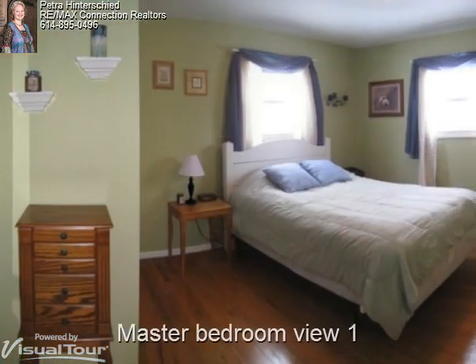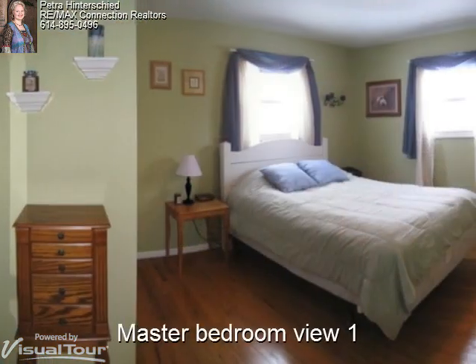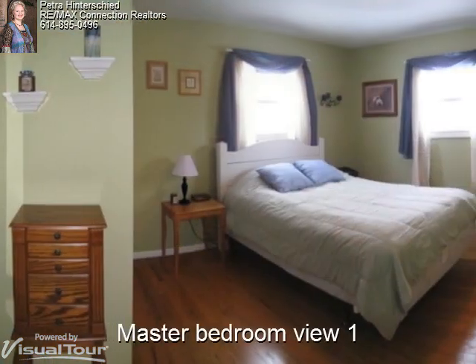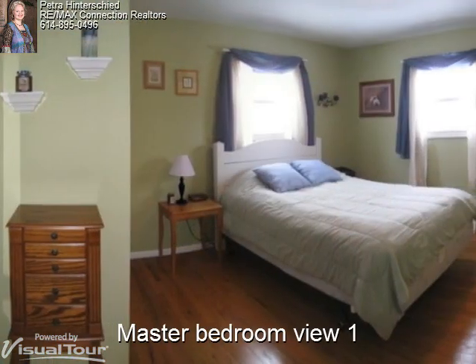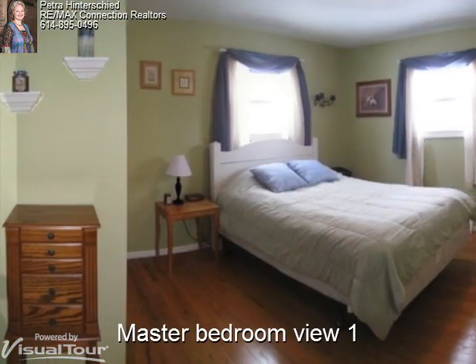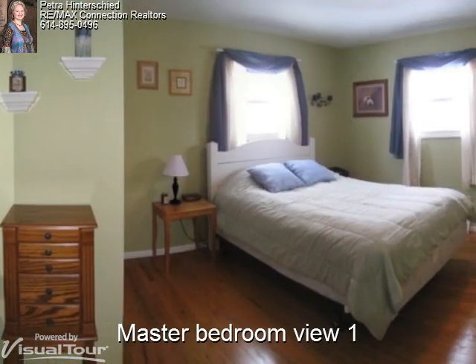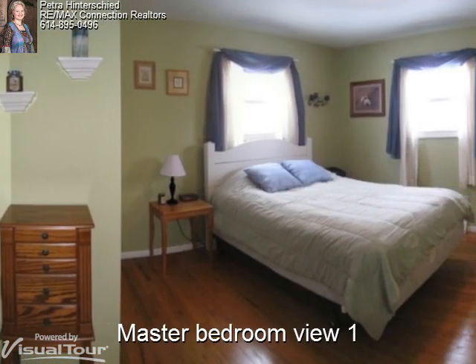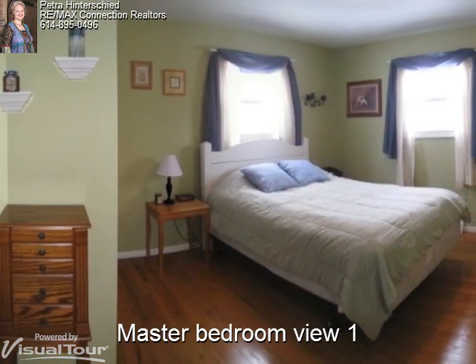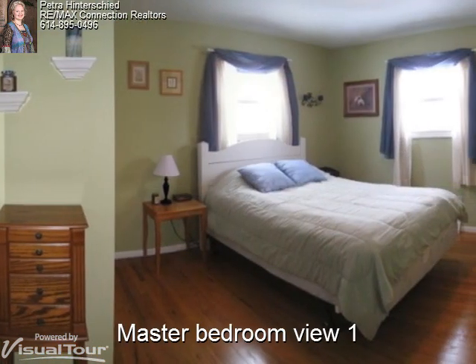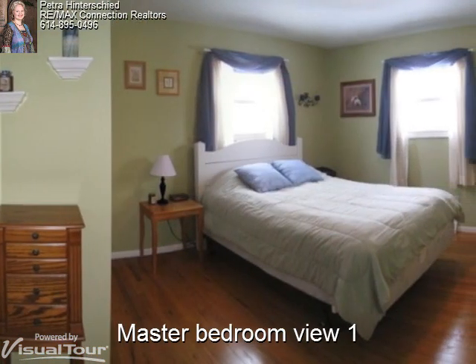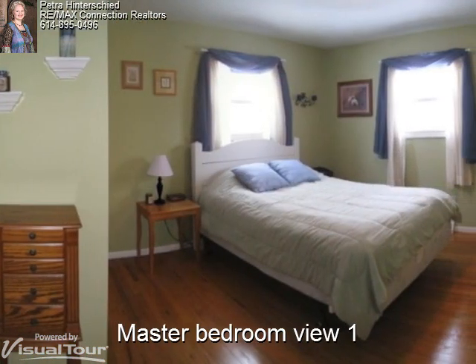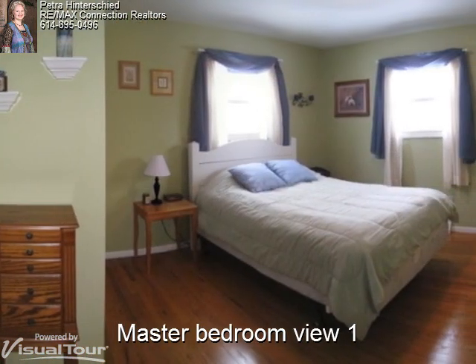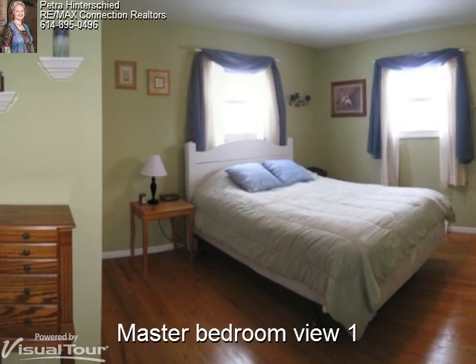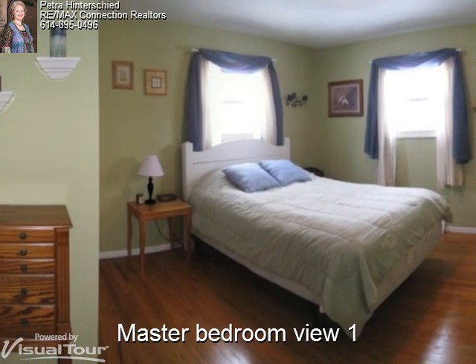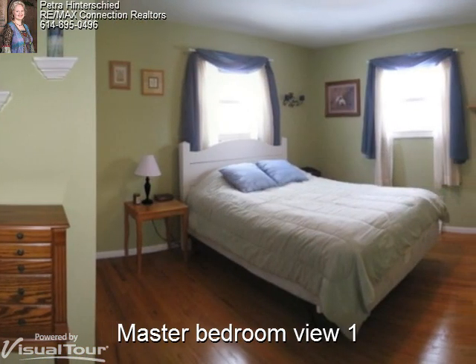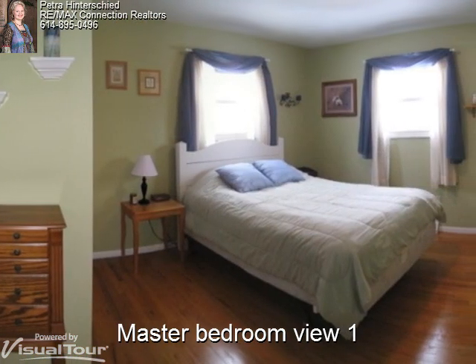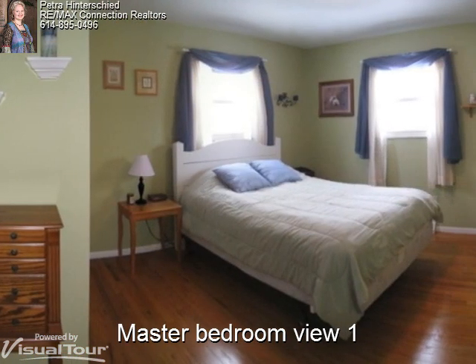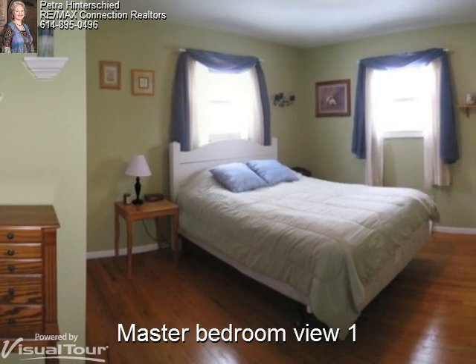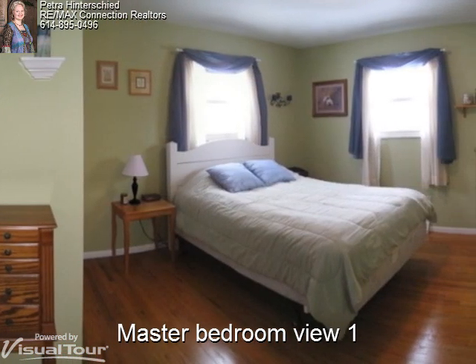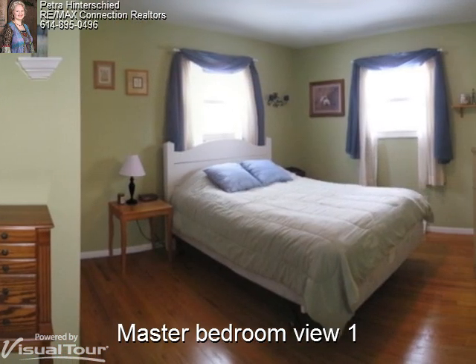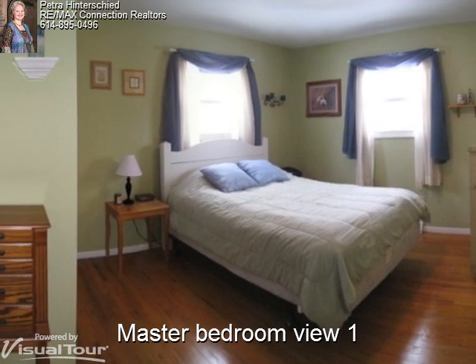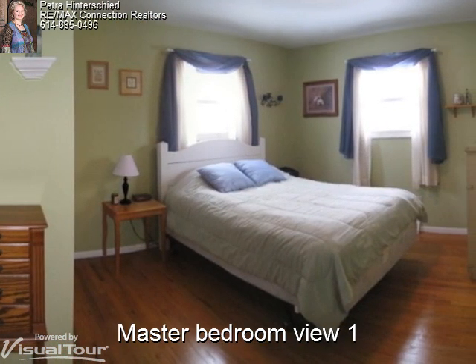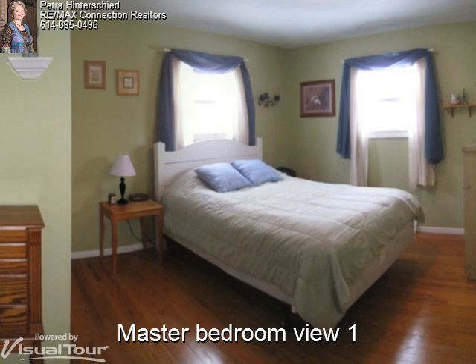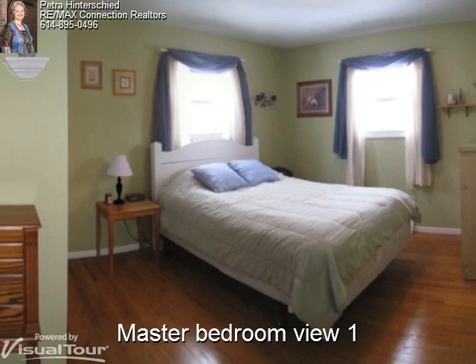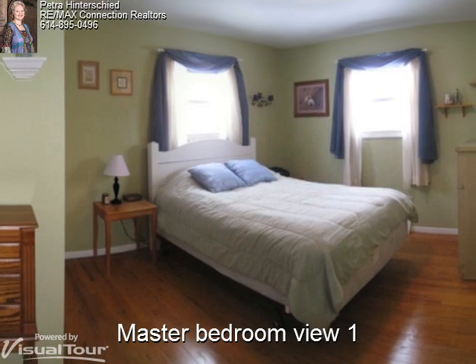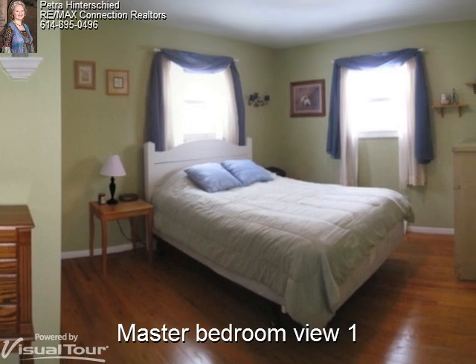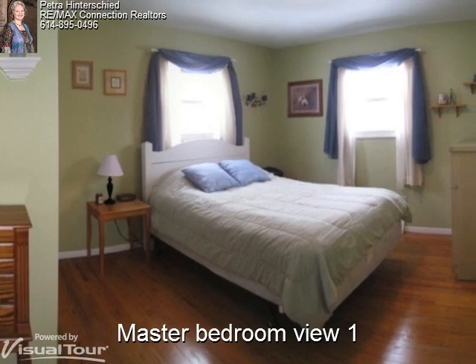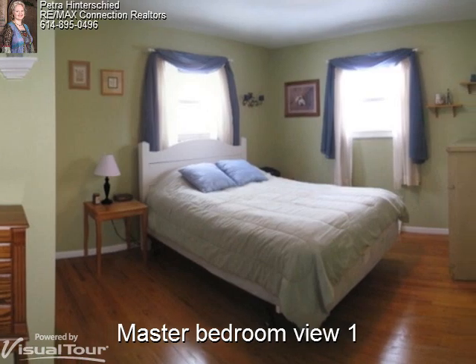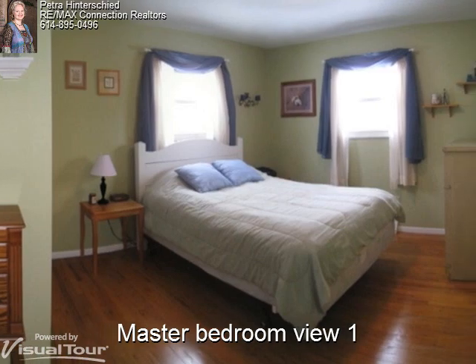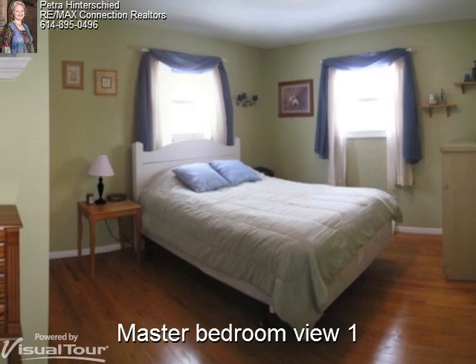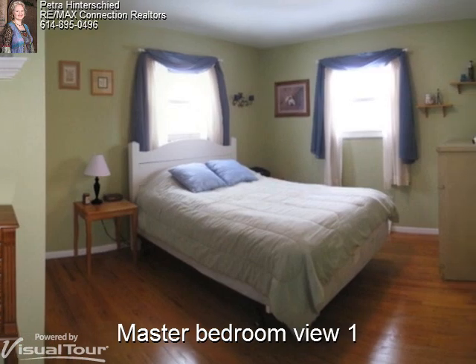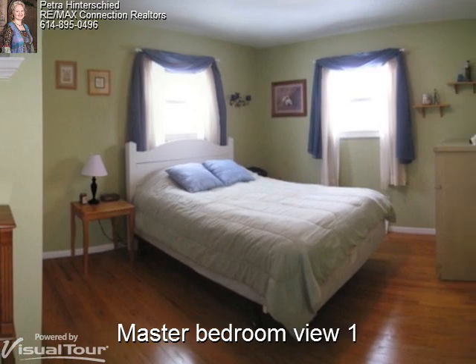The master bedroom has hardwood floors and sage painted walls which beautifully accent the white woodwork.